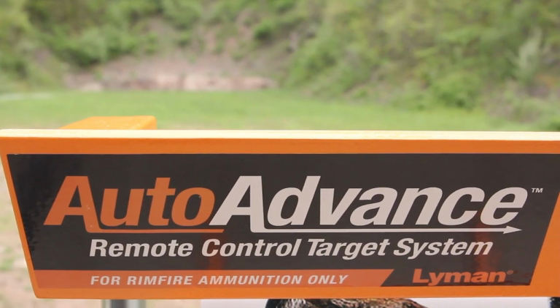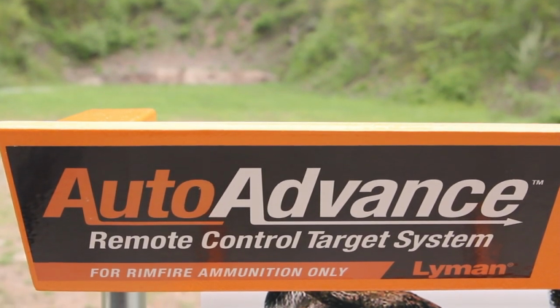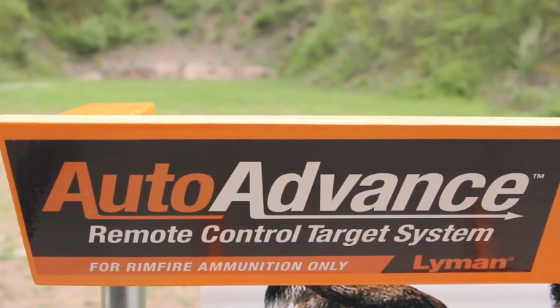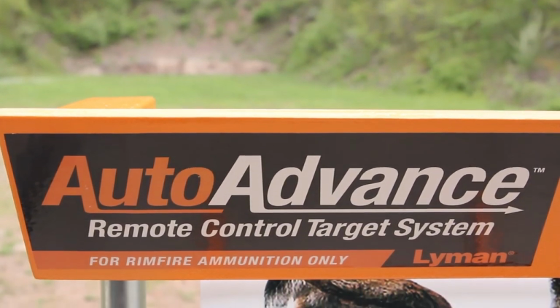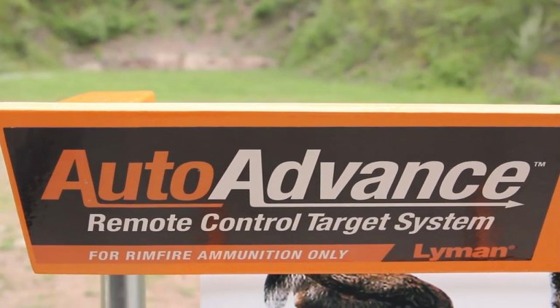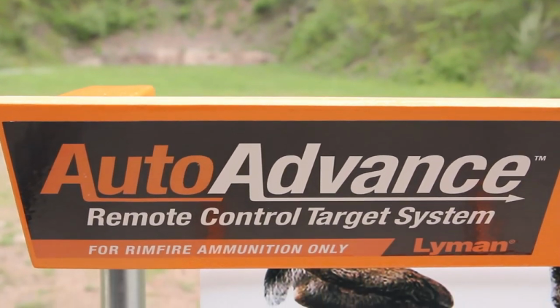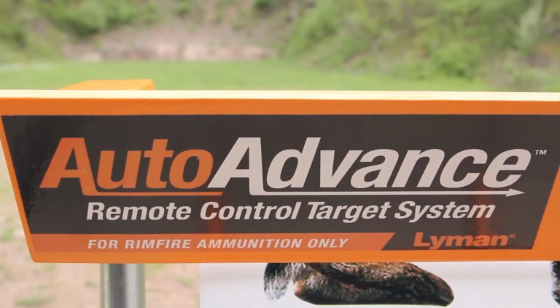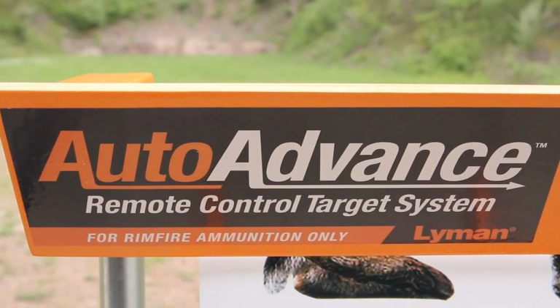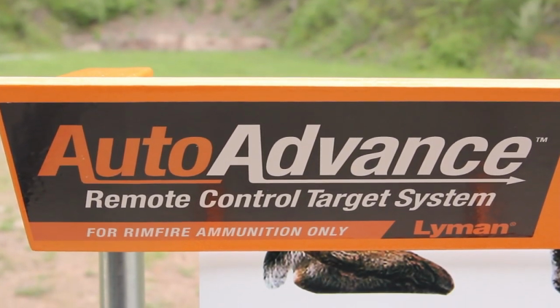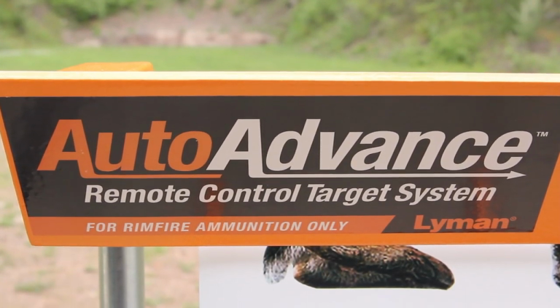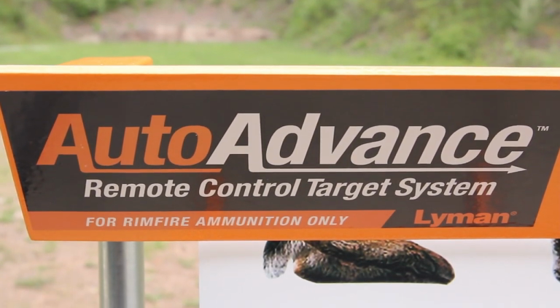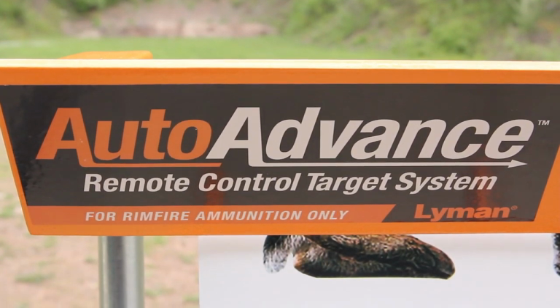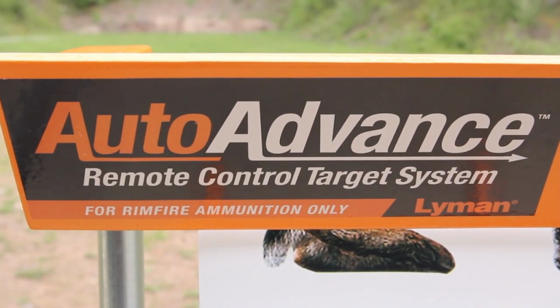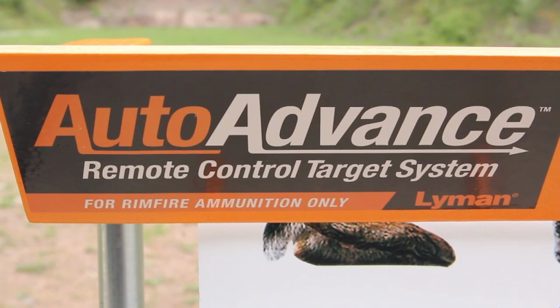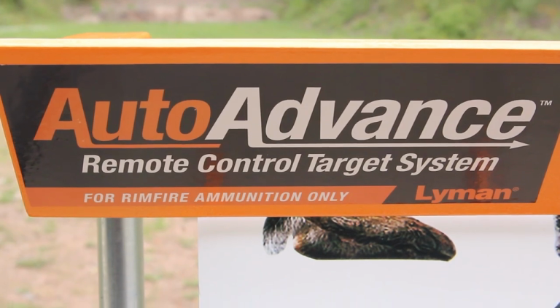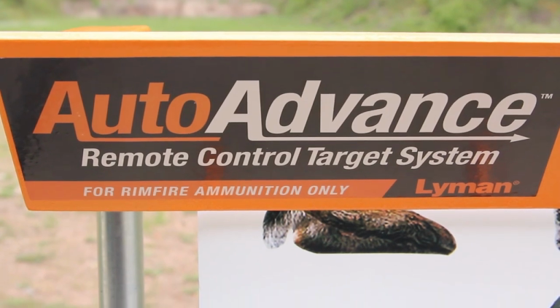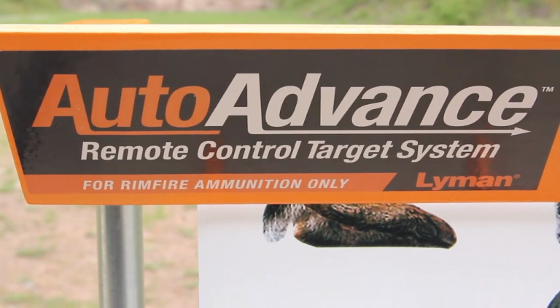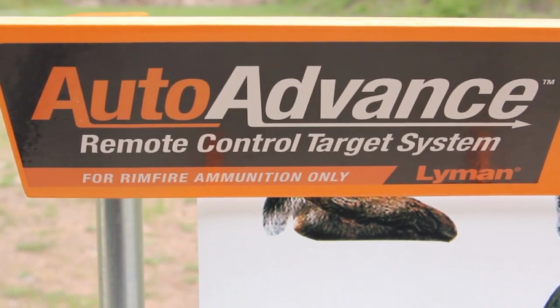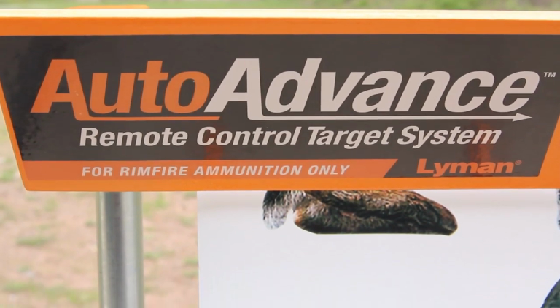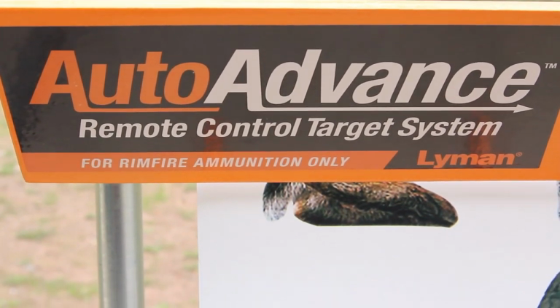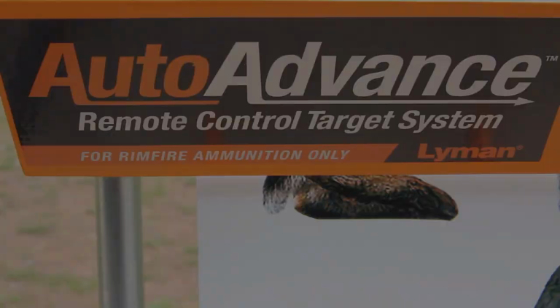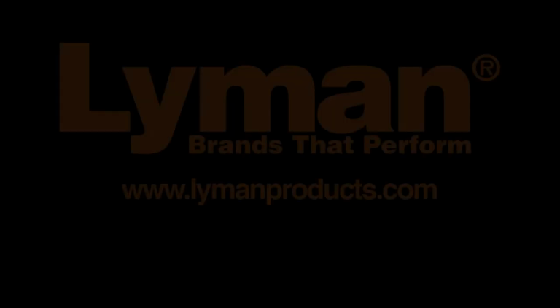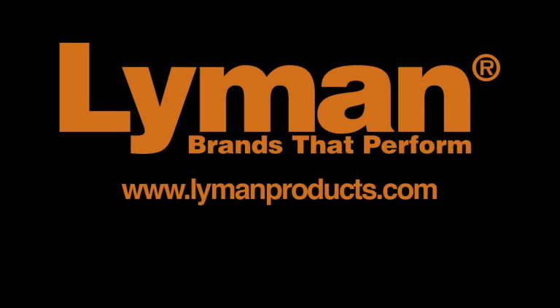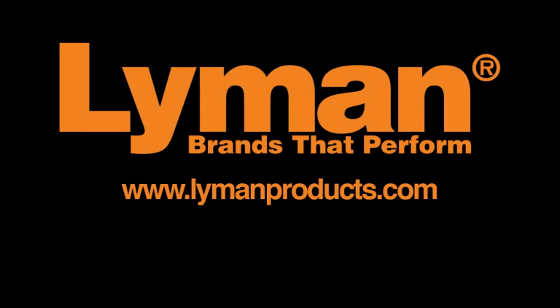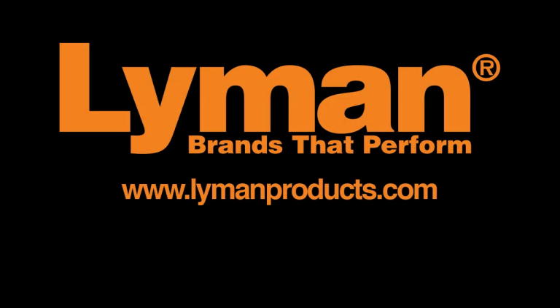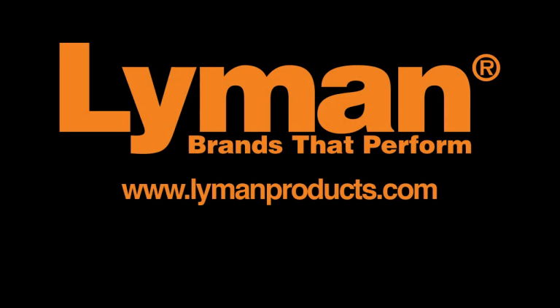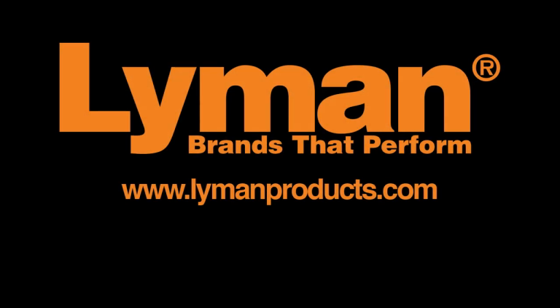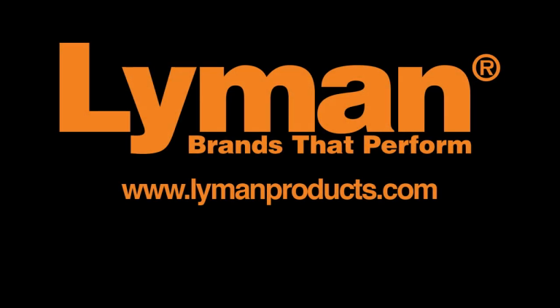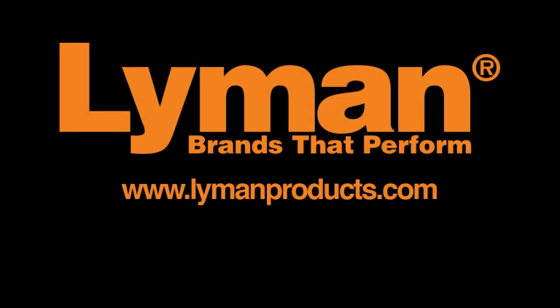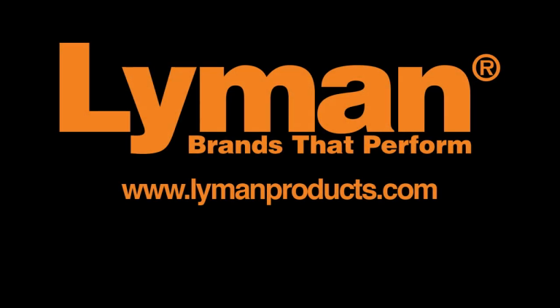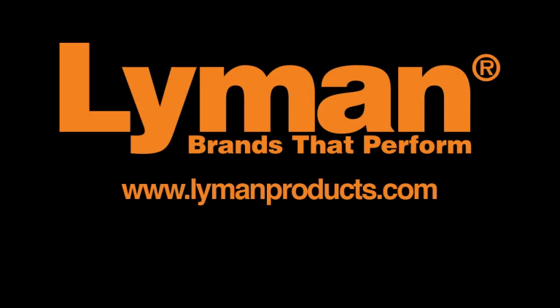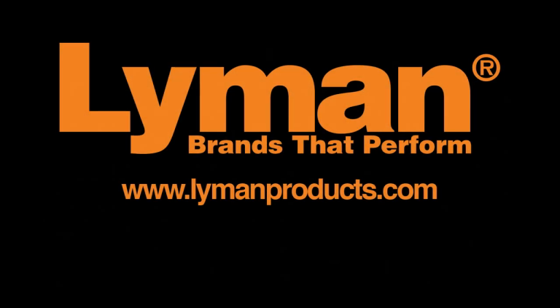For information on this product and many others, please visit lymanproducts.com.